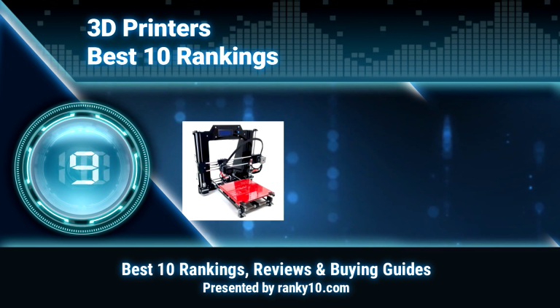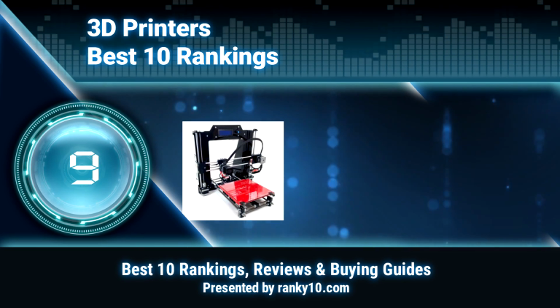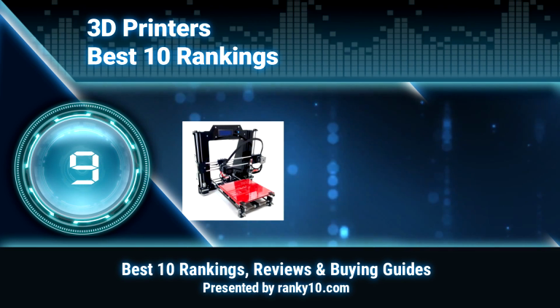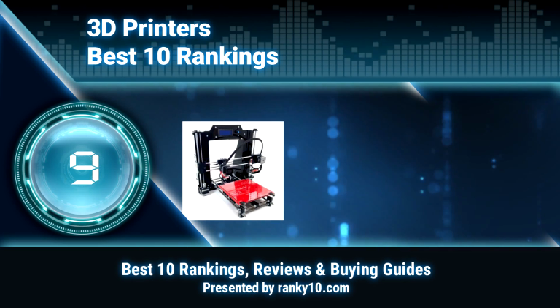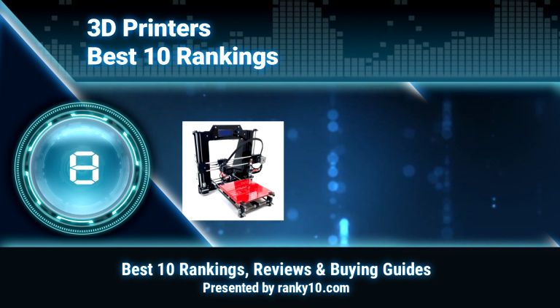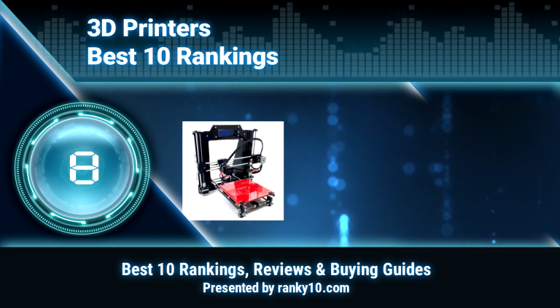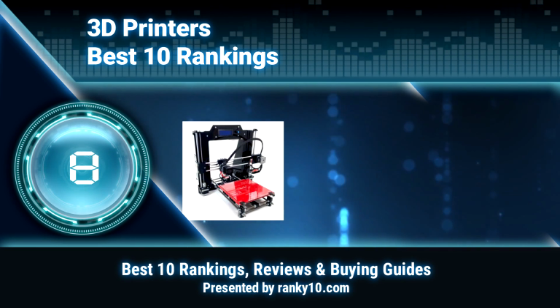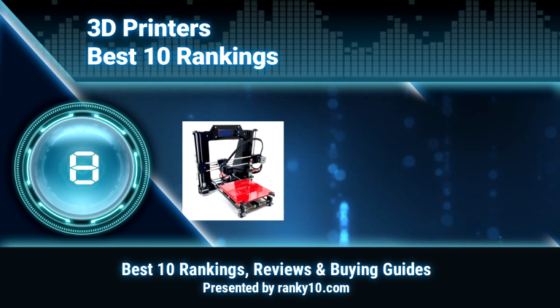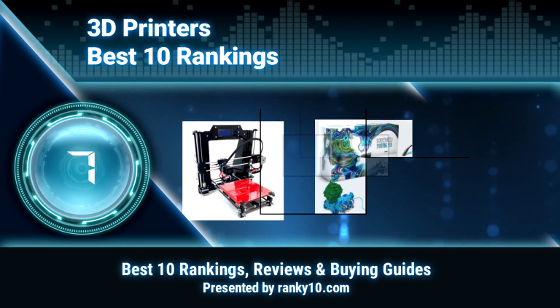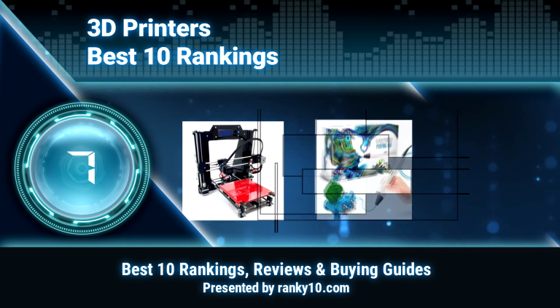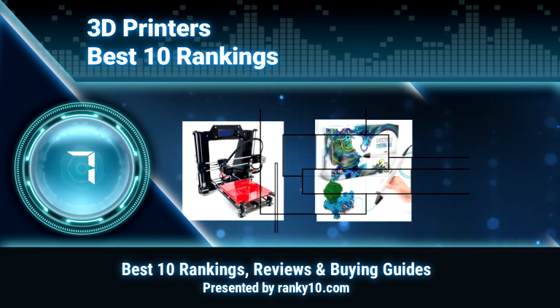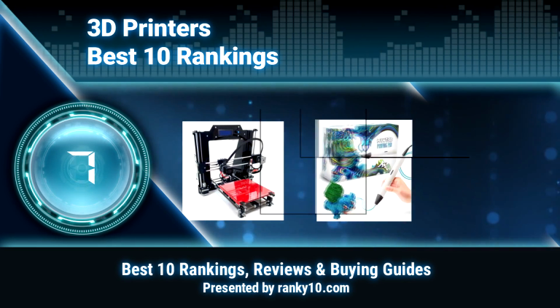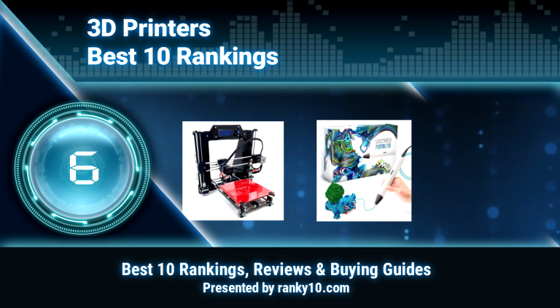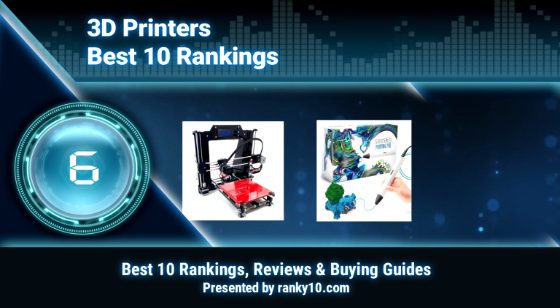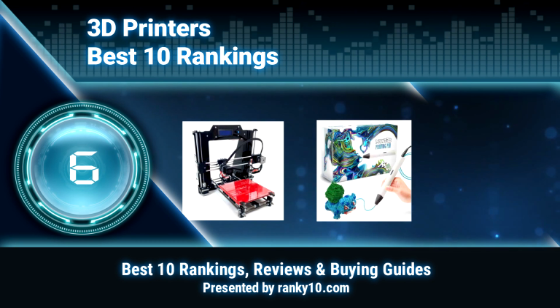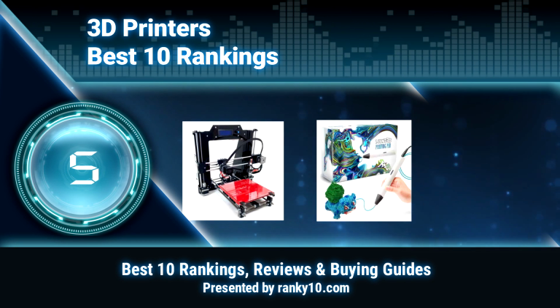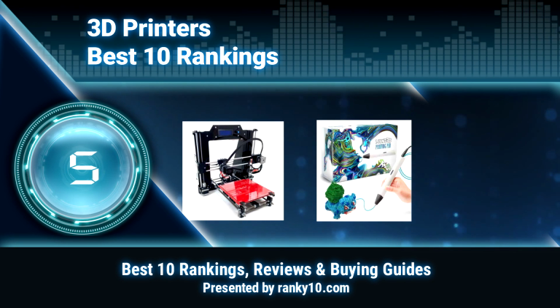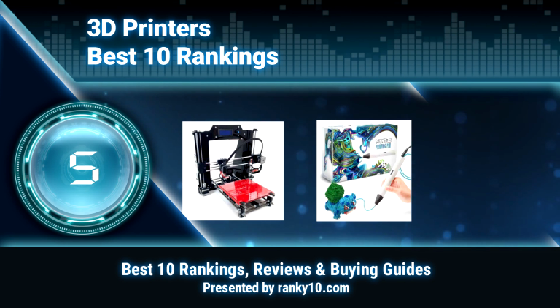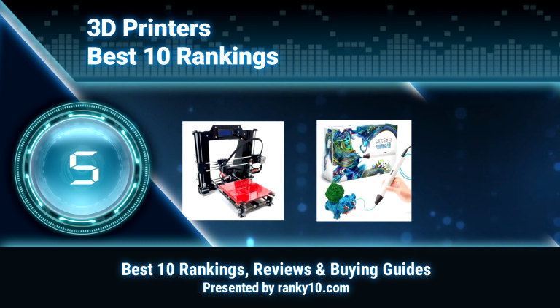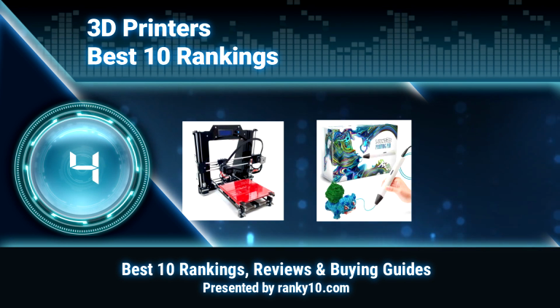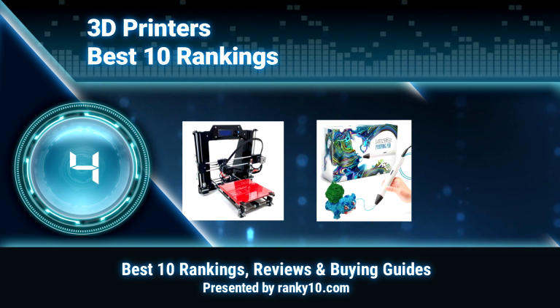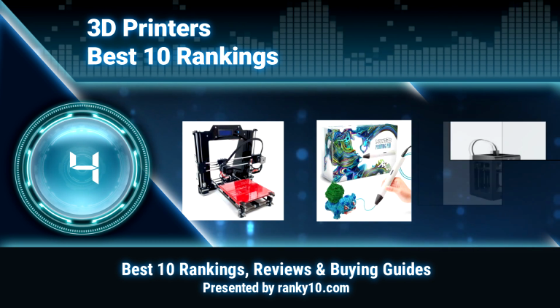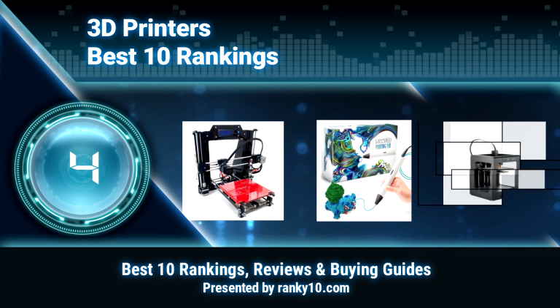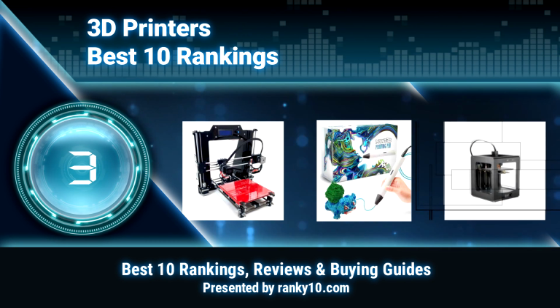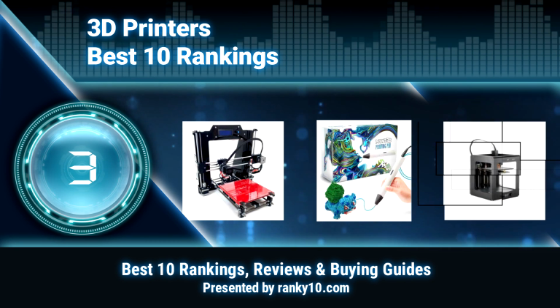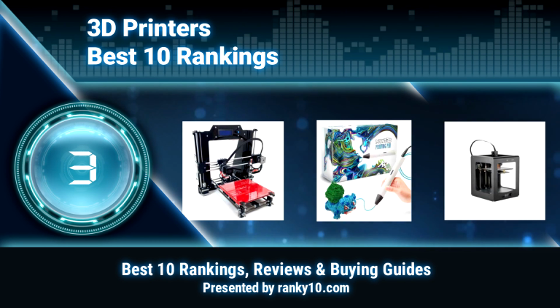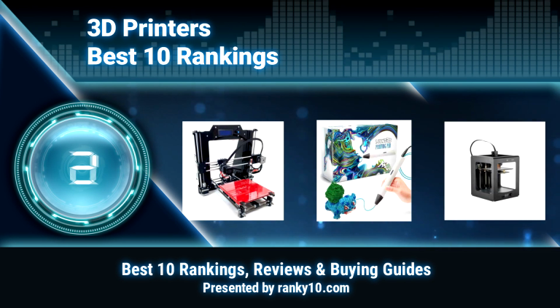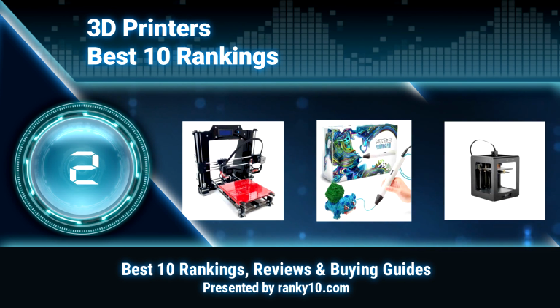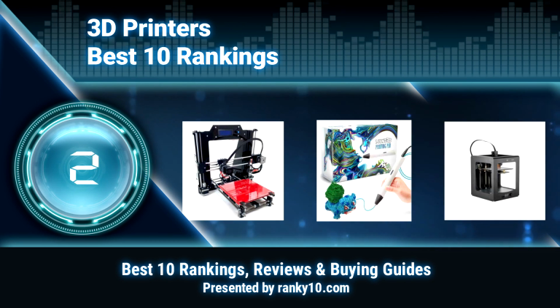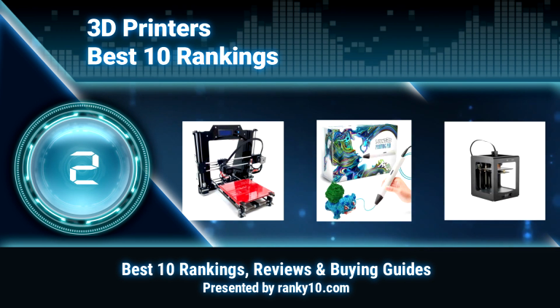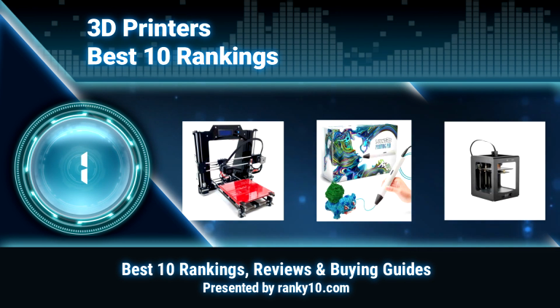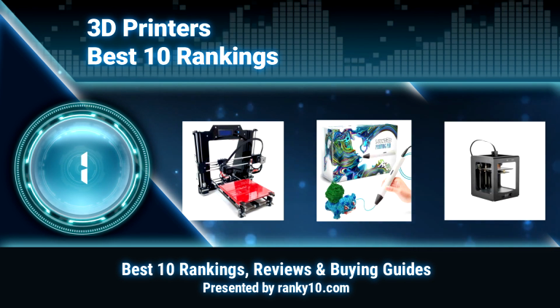Welcome to Ranky 10 Video Rankings. We announce the top 10 rankings of 3D printers. Let's get started.